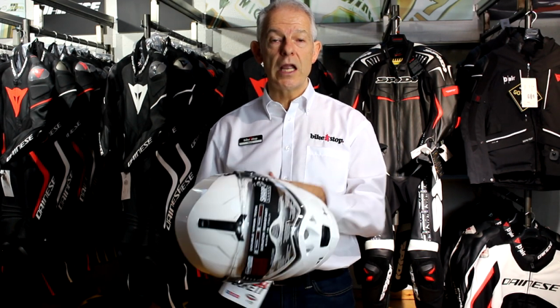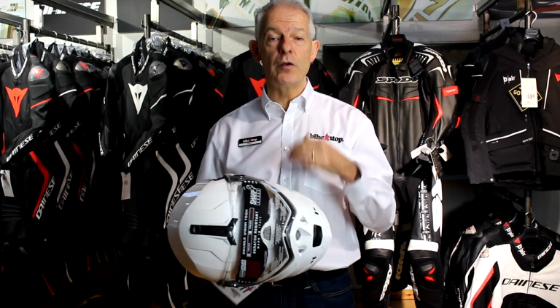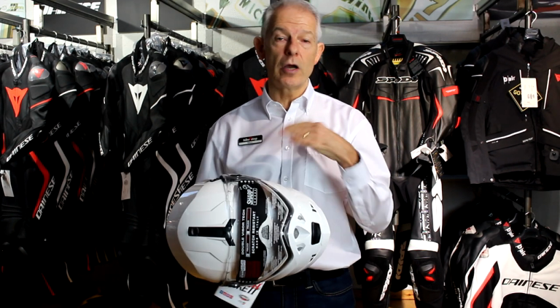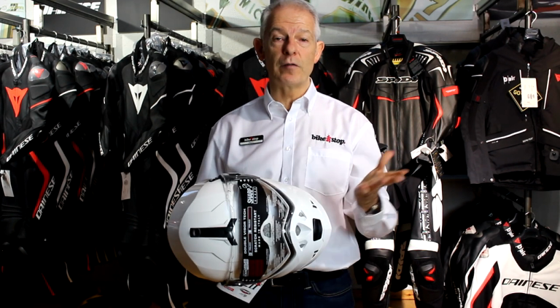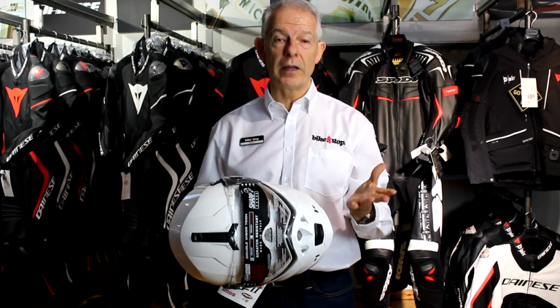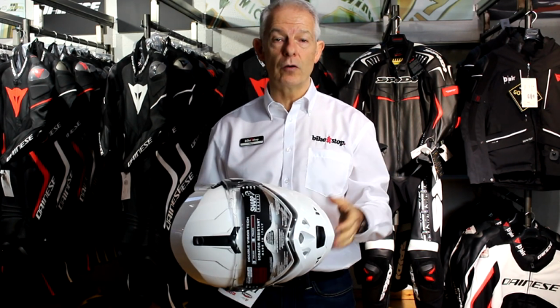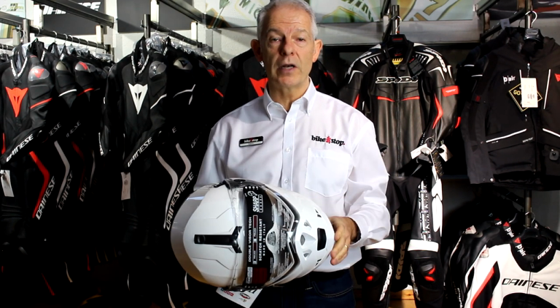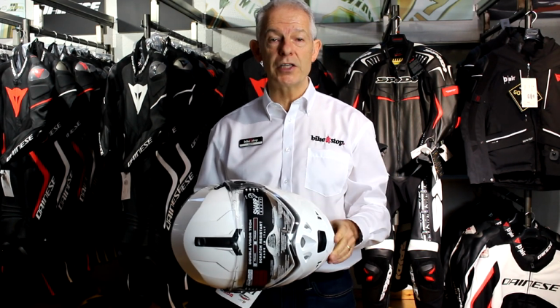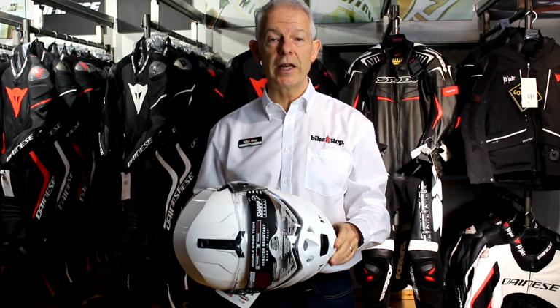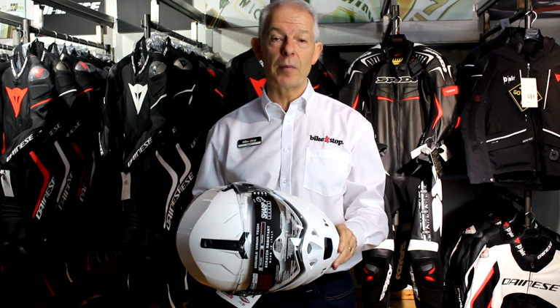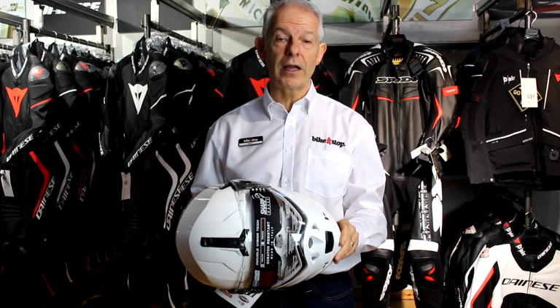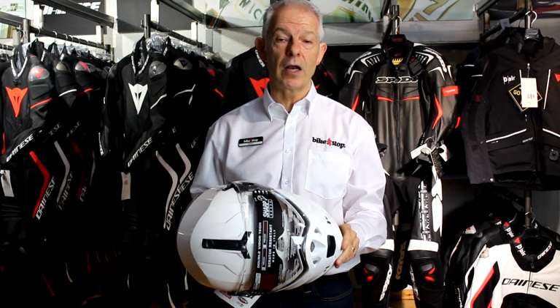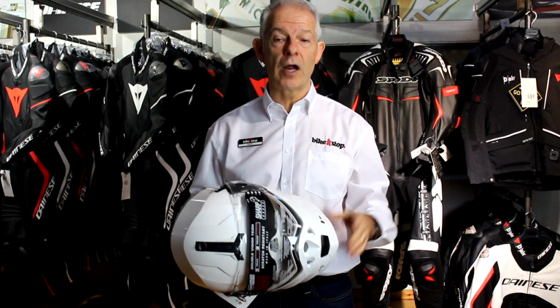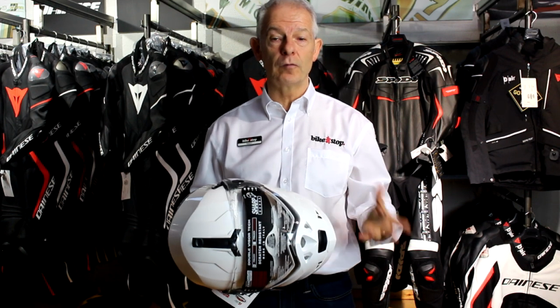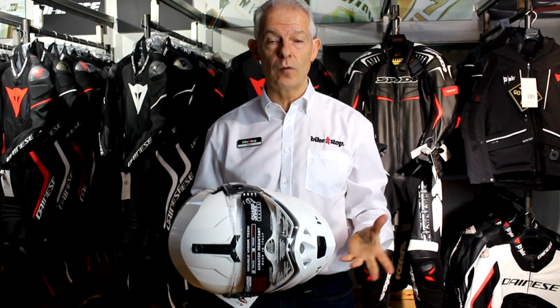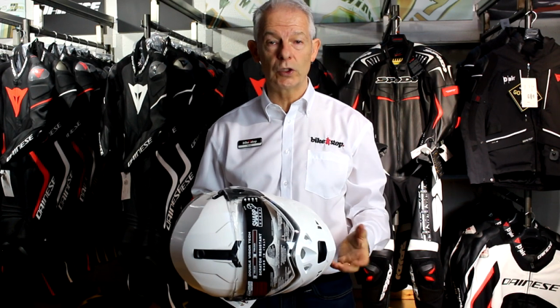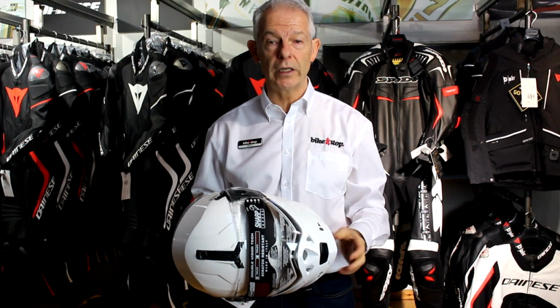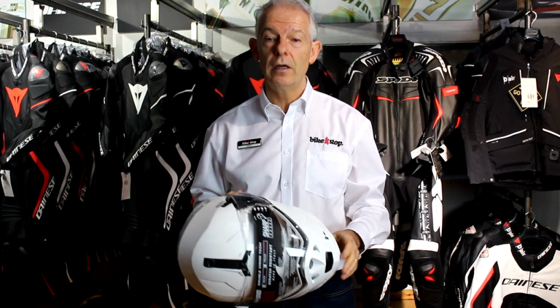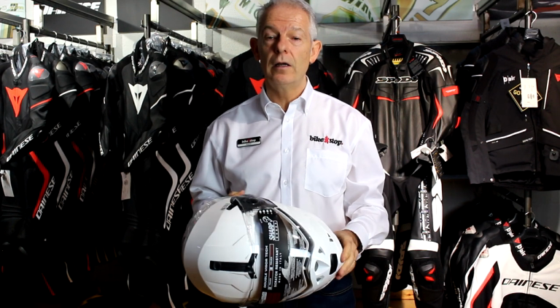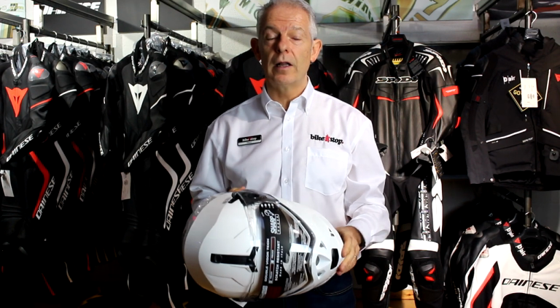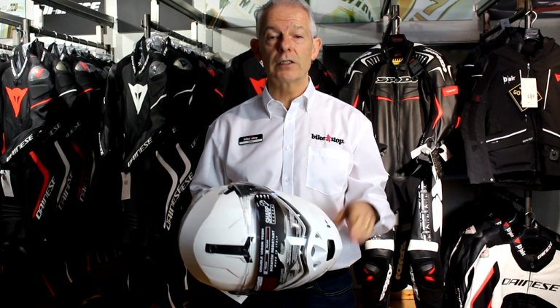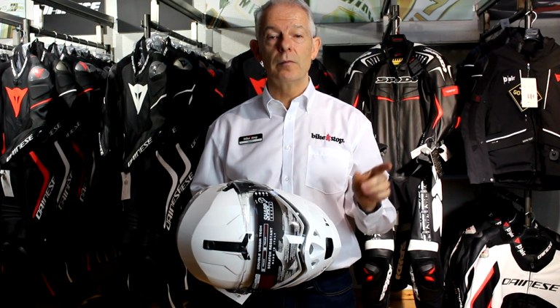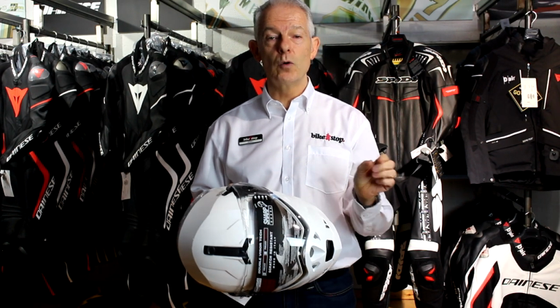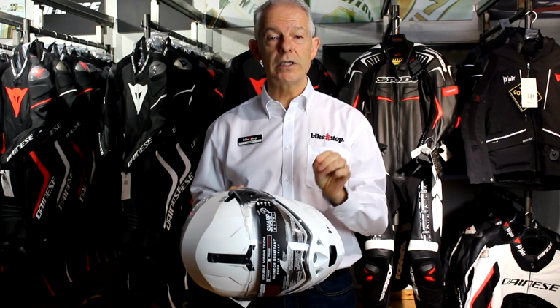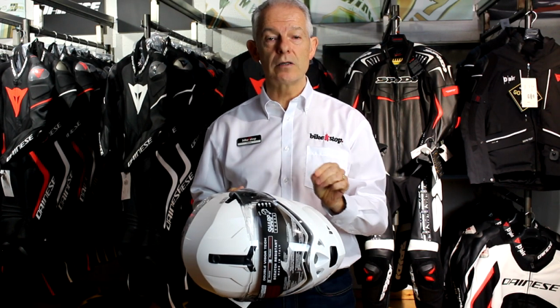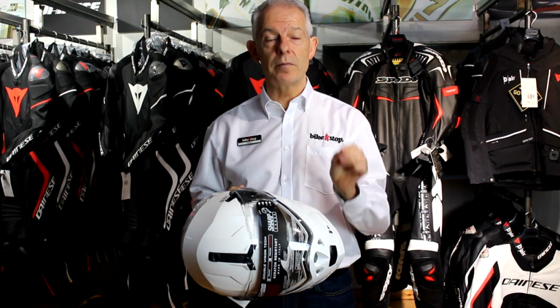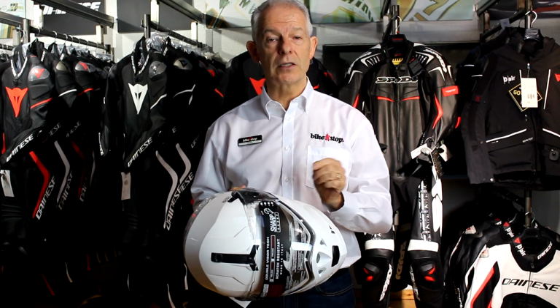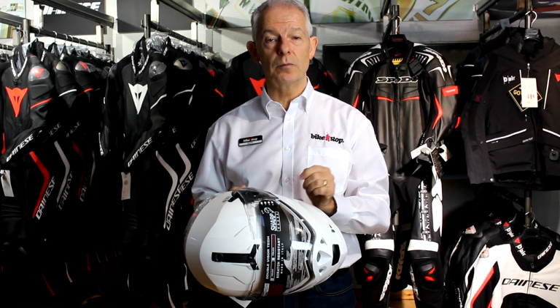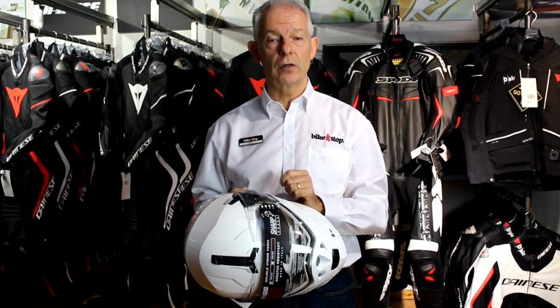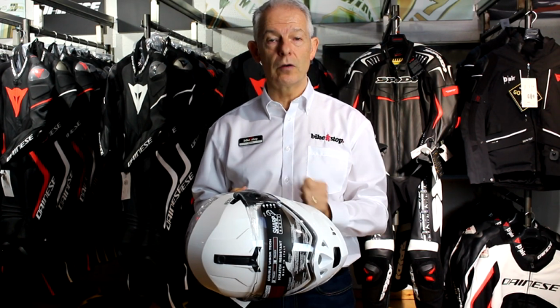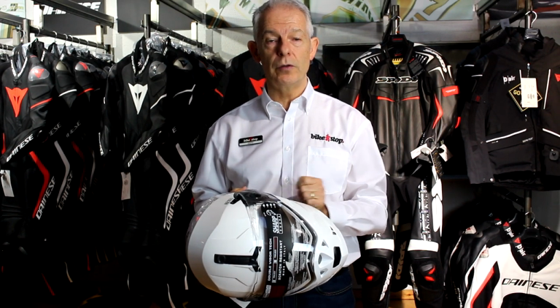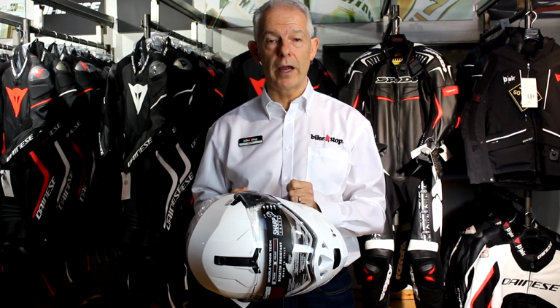If you don't have the pin lock, you can get it in black for 140 pounds. More details at Bikestock.co.uk.